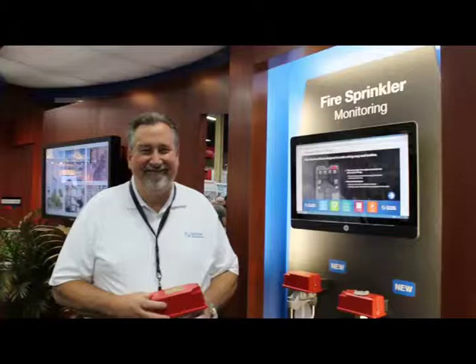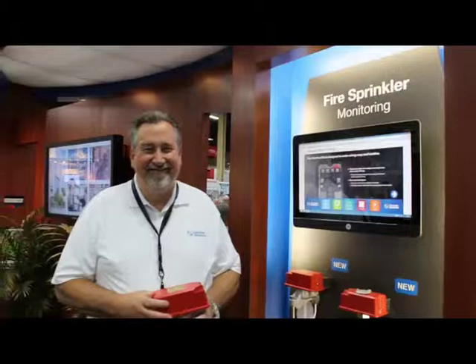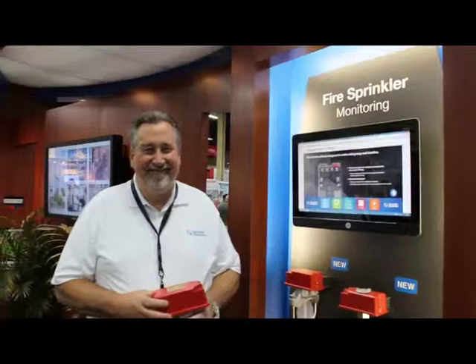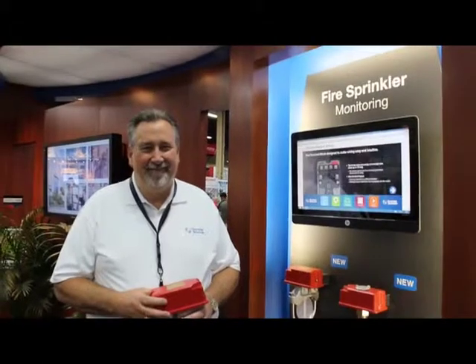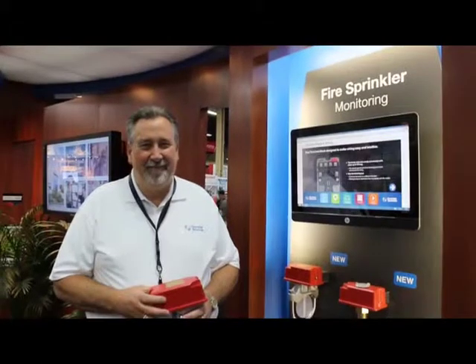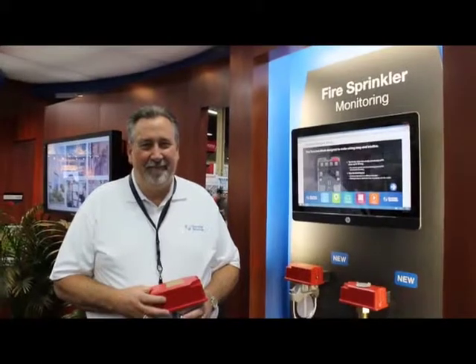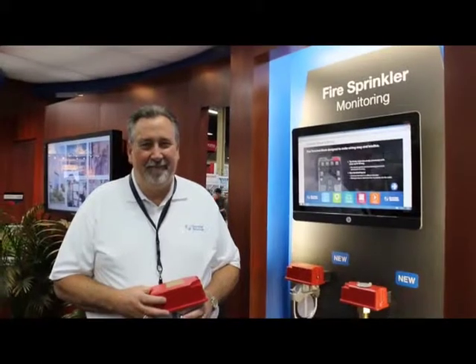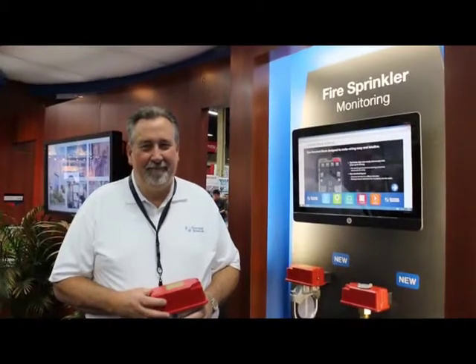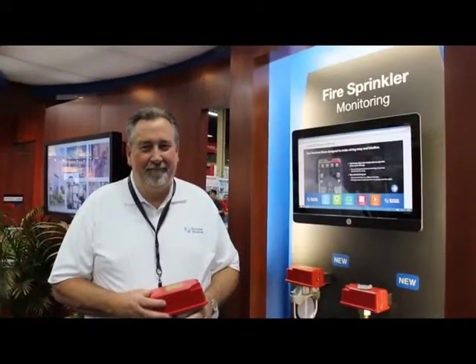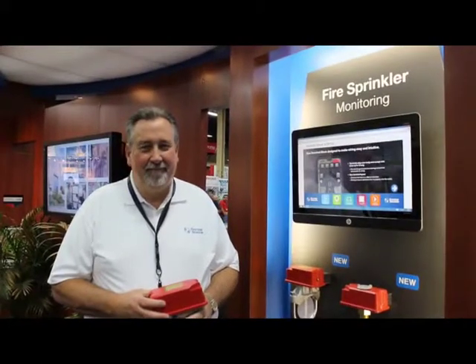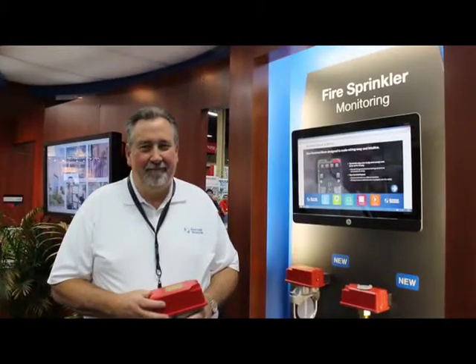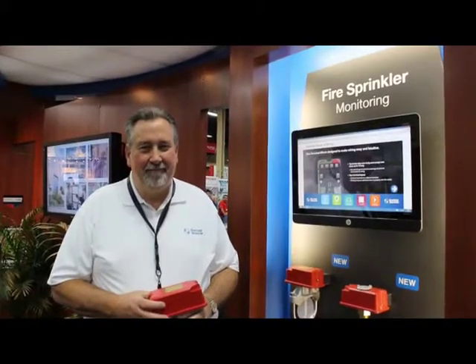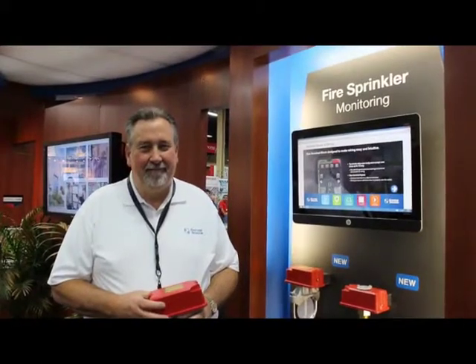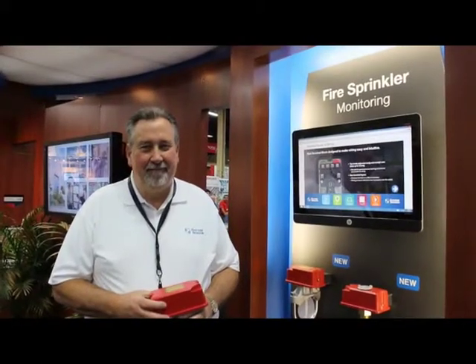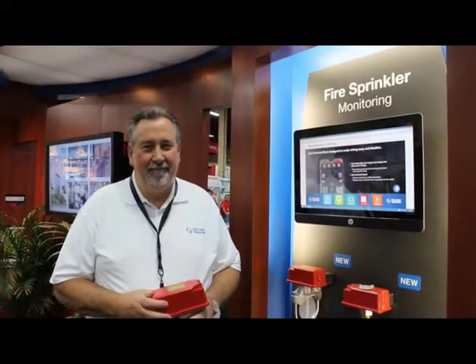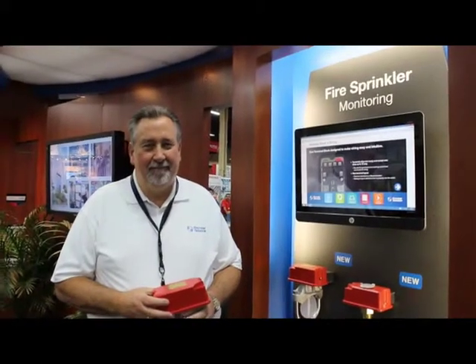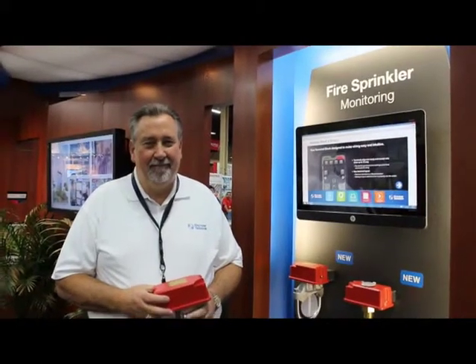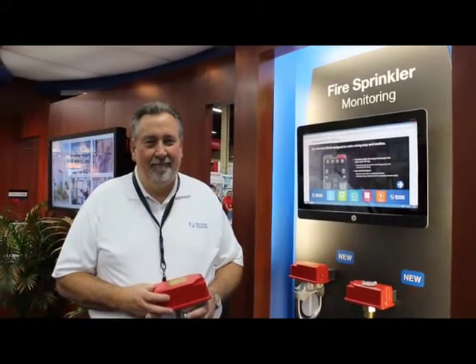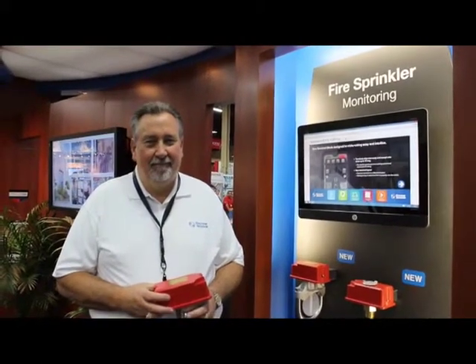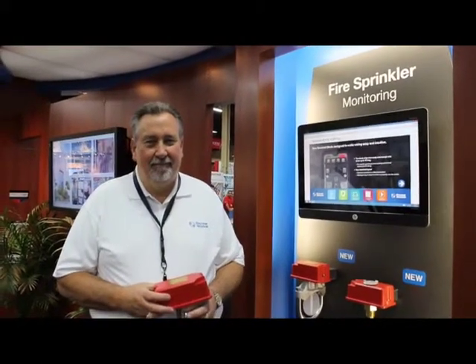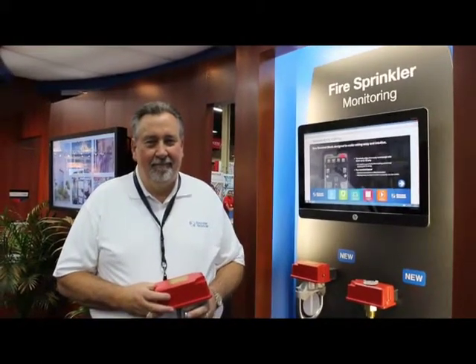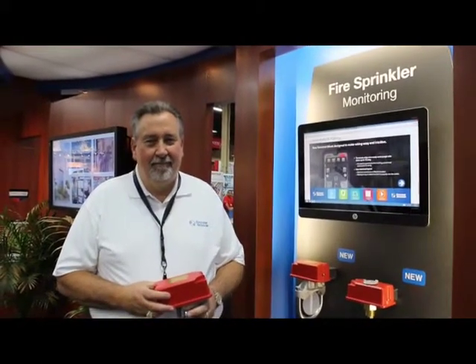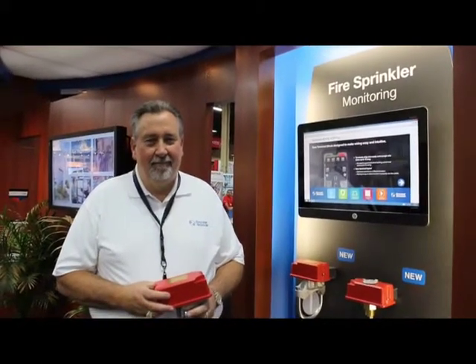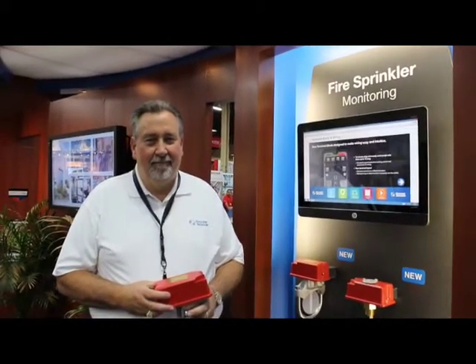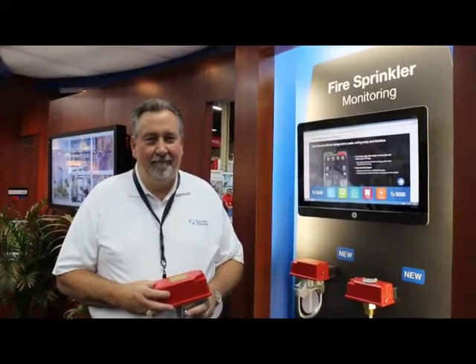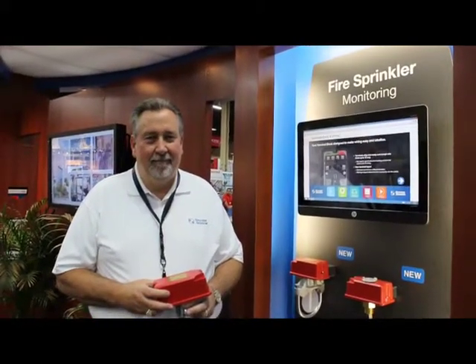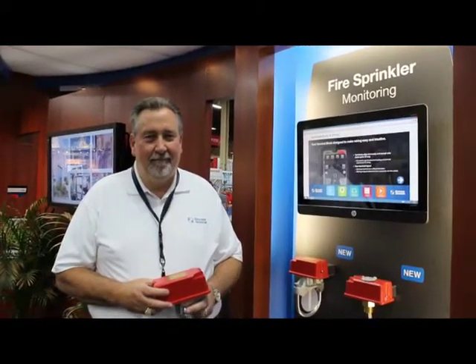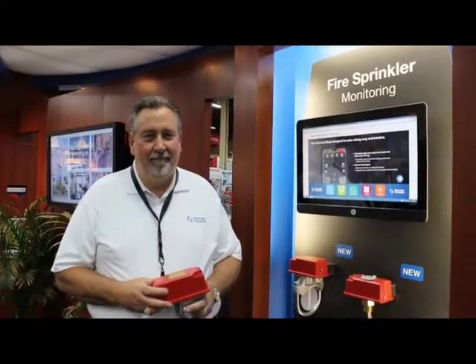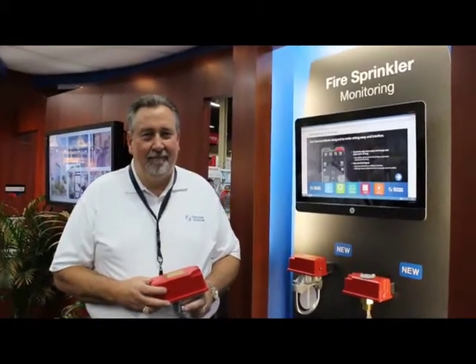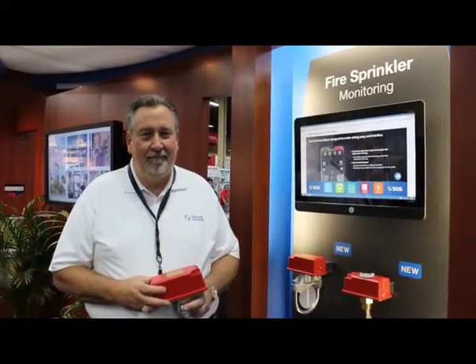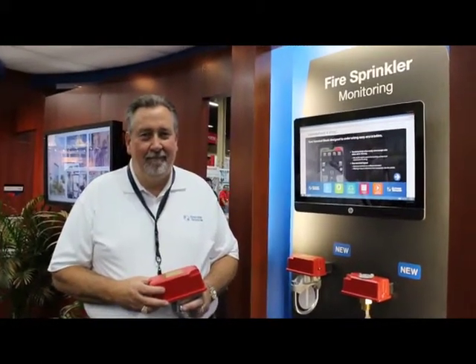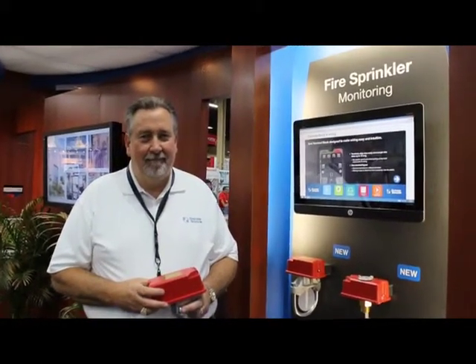We're at NFPA 2014. I'm with Chuck Kitts, our sales leader for Fire Sprinkler. Chuck, what's new?